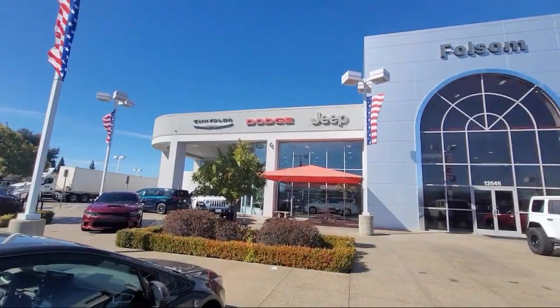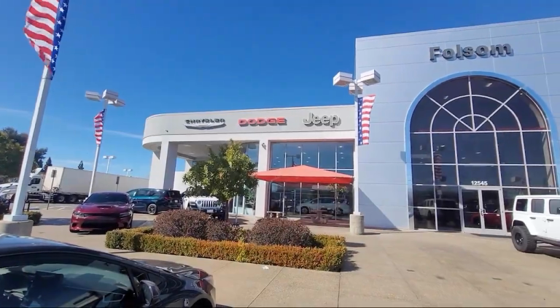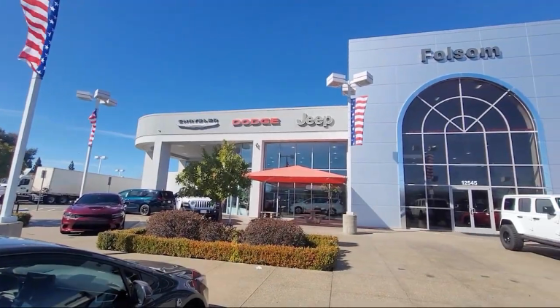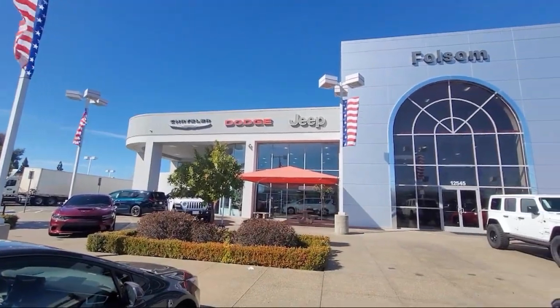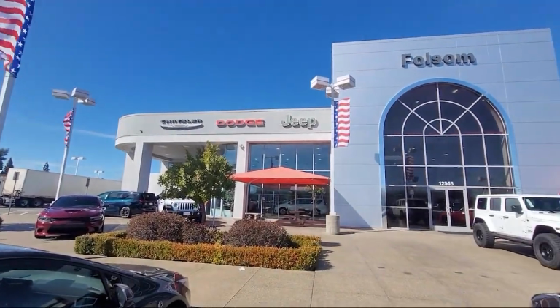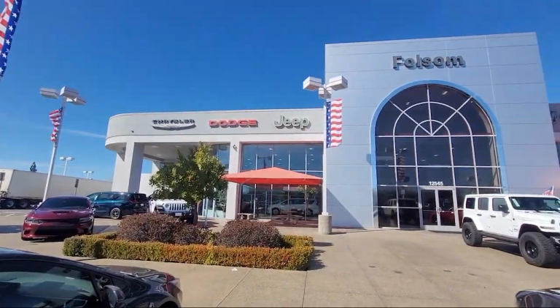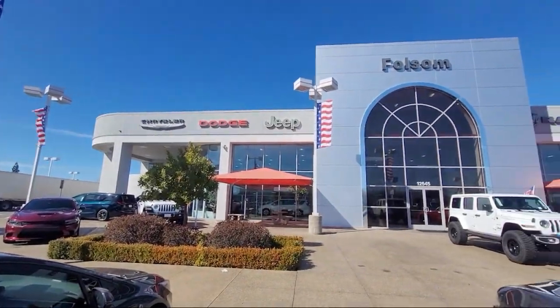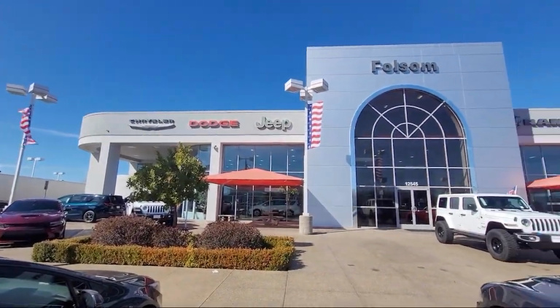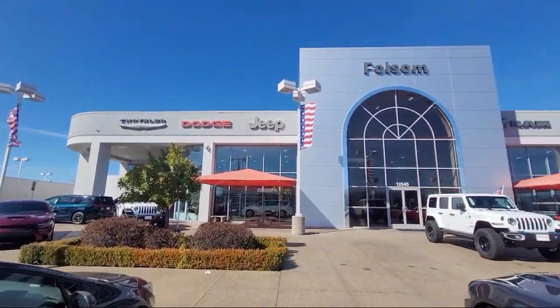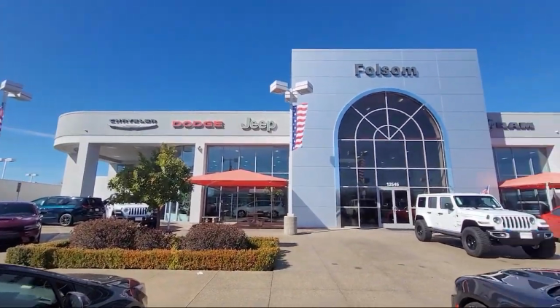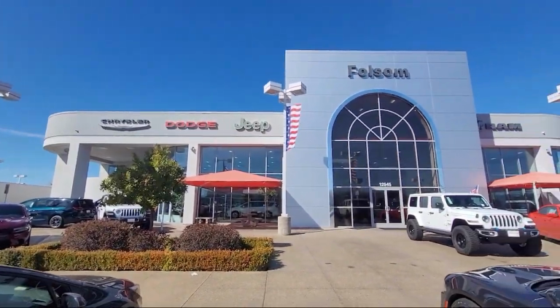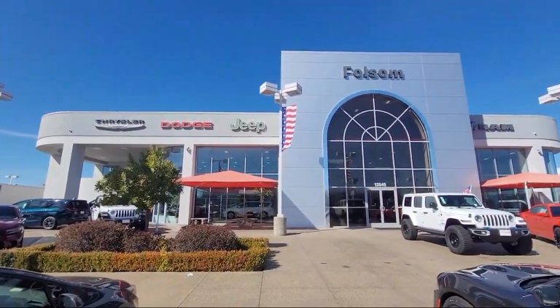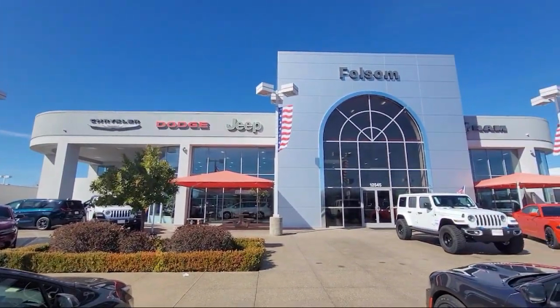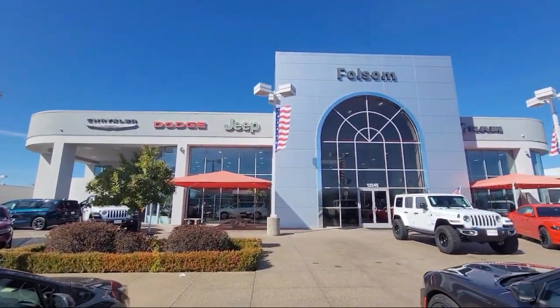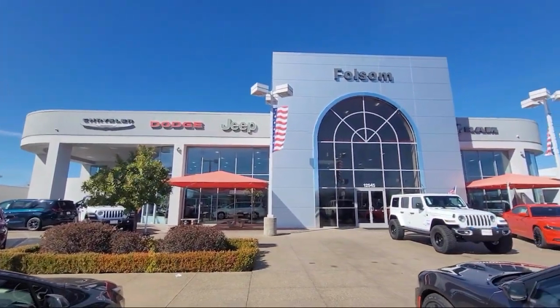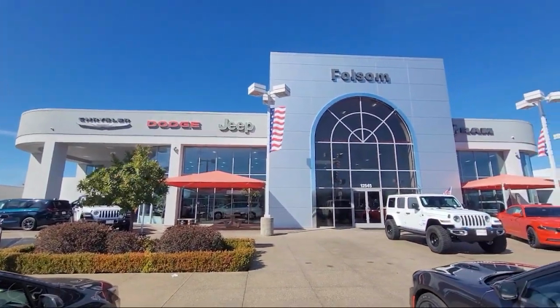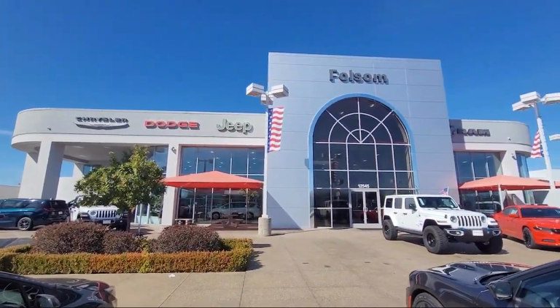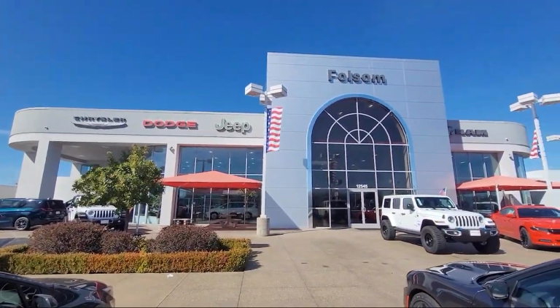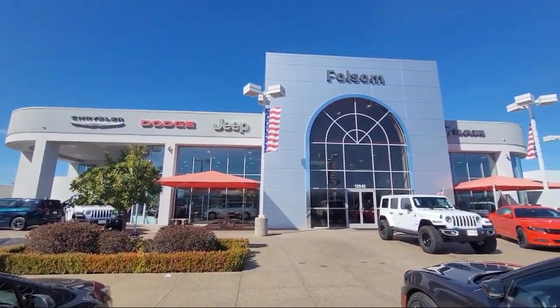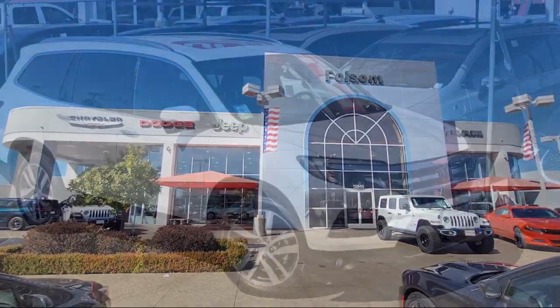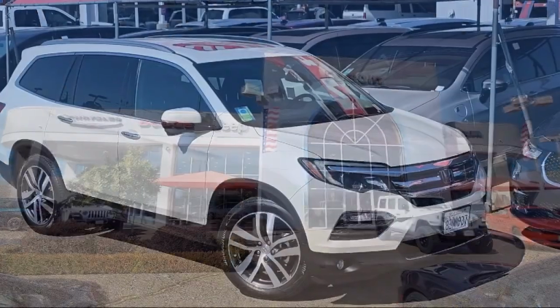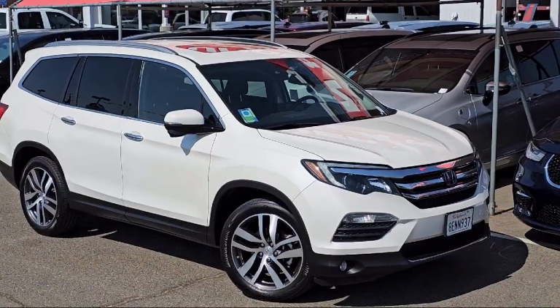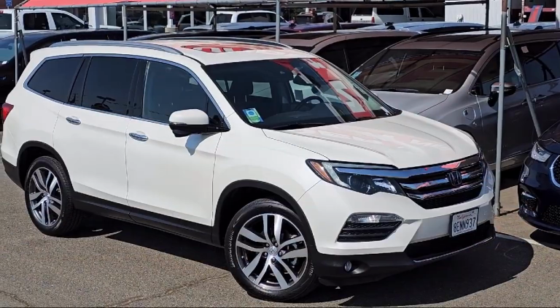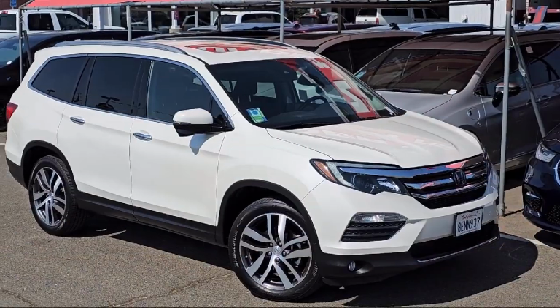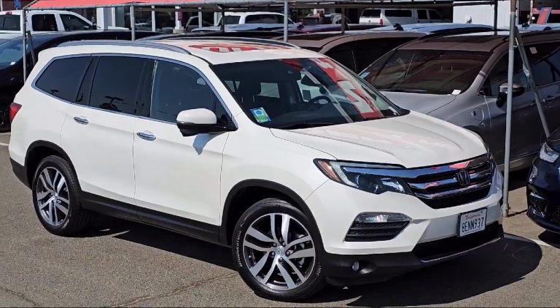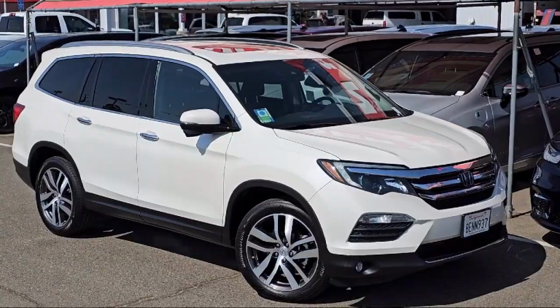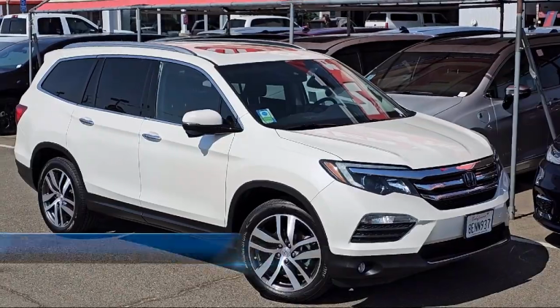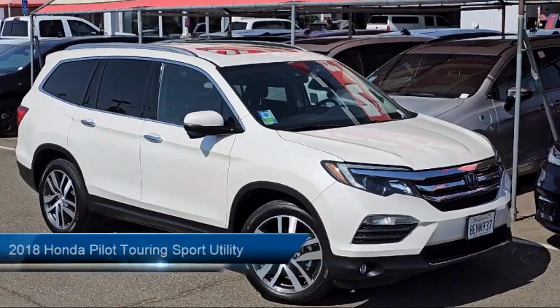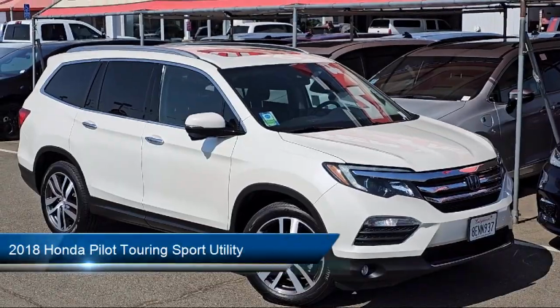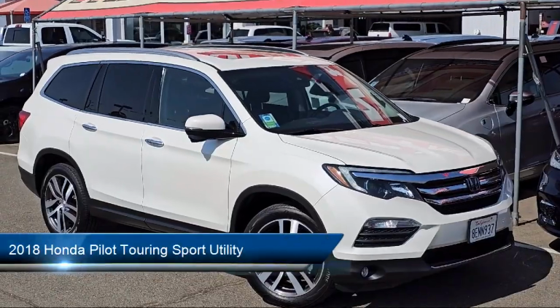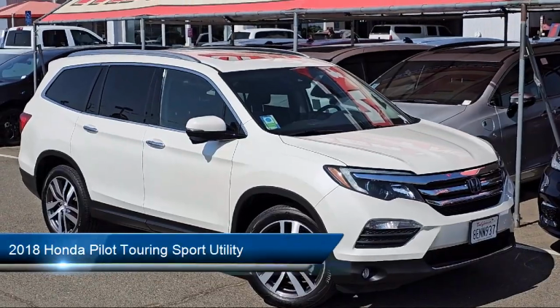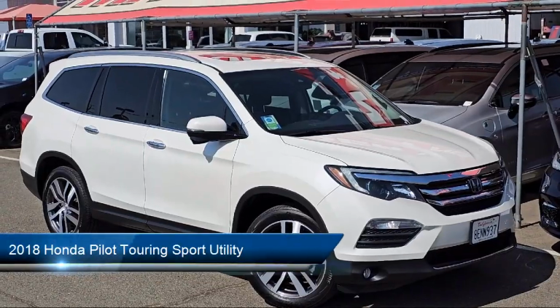Welcome to Folsom Lake Chrysler Dodge Jeep Ram, and here's a look at one of our great vehicles for sale.